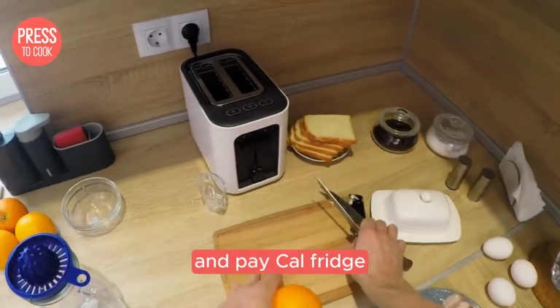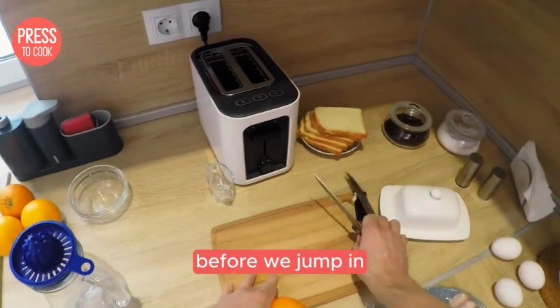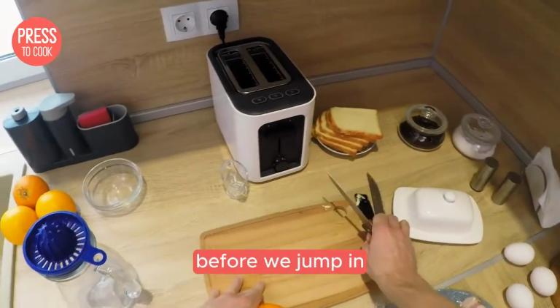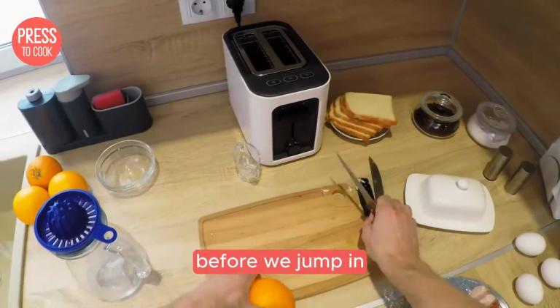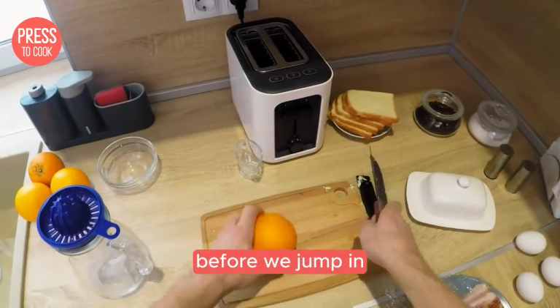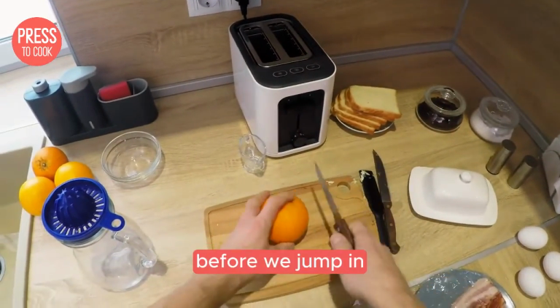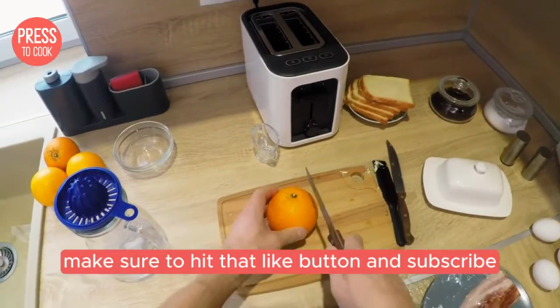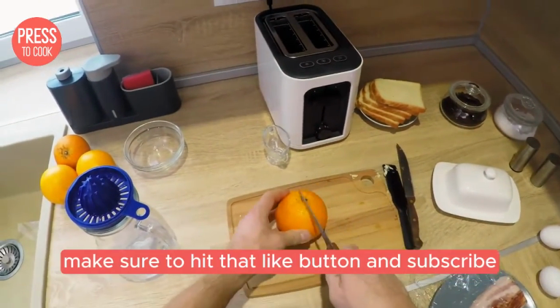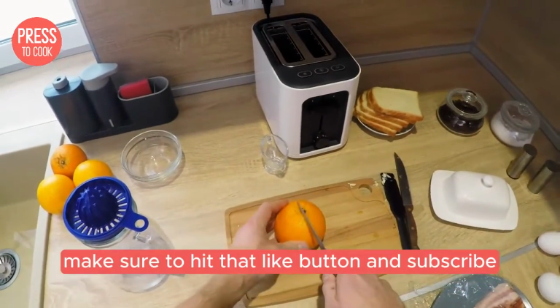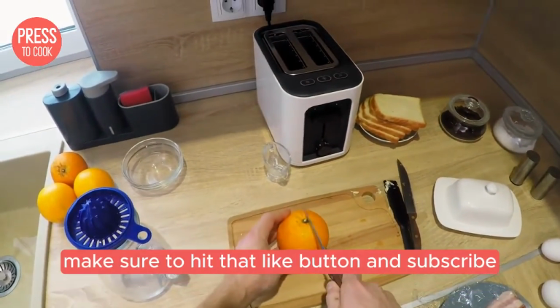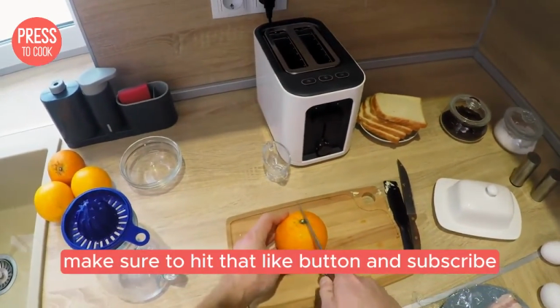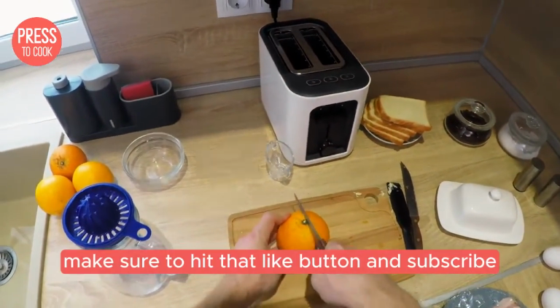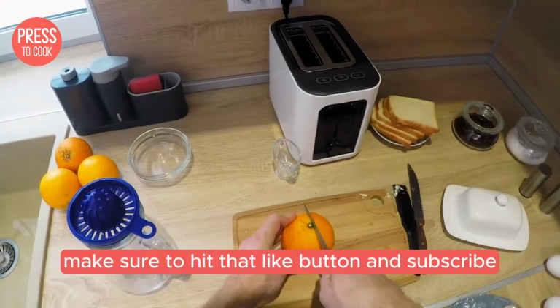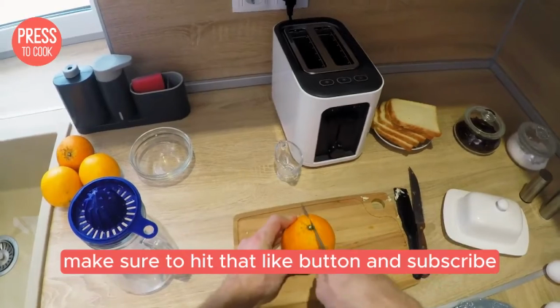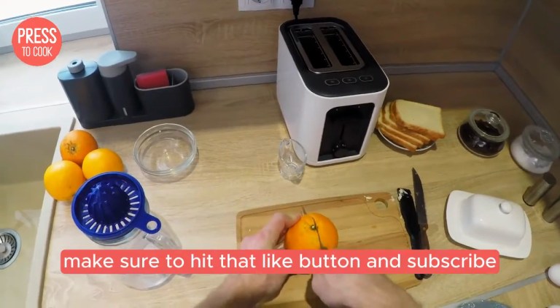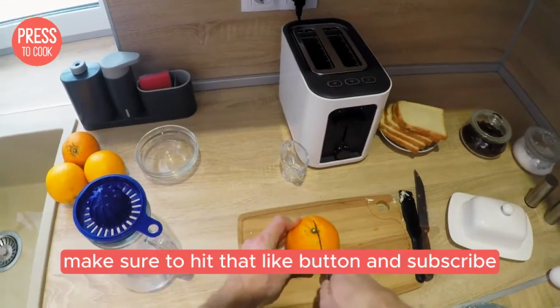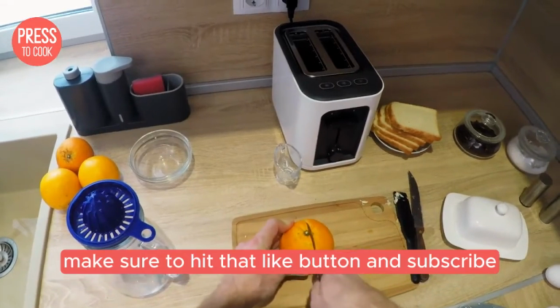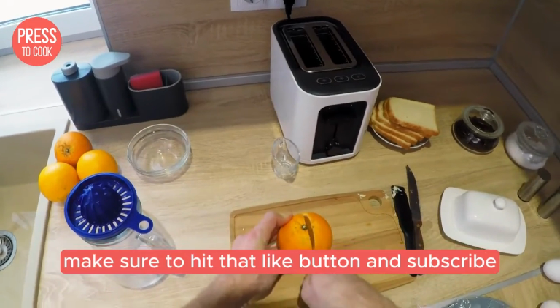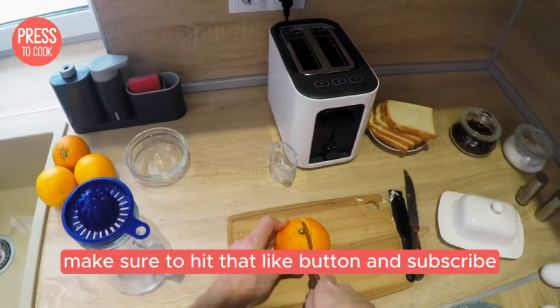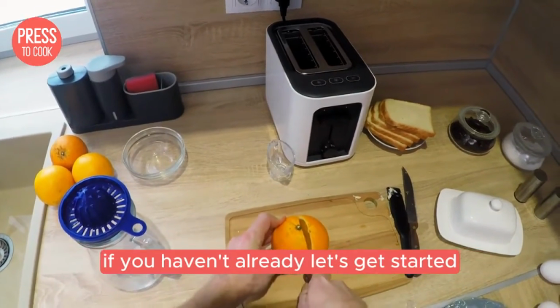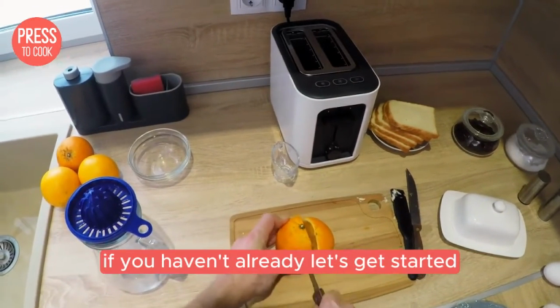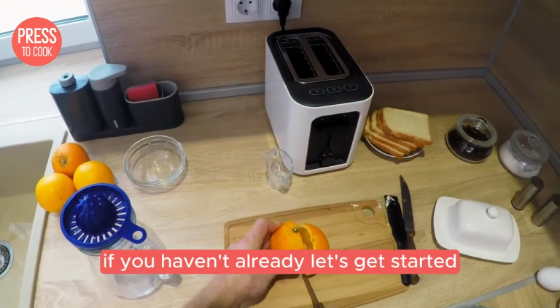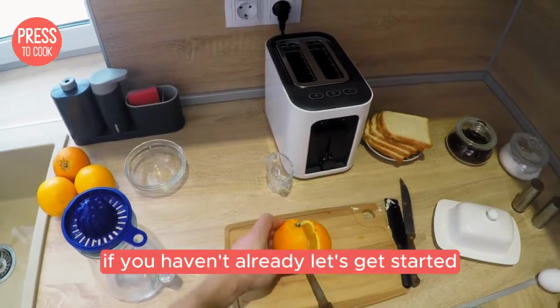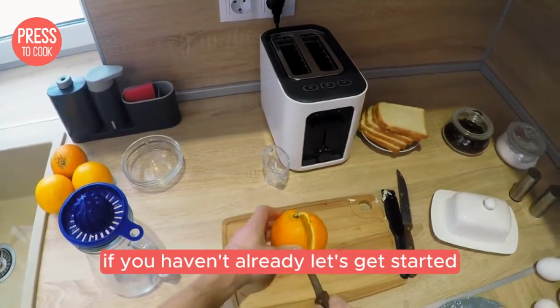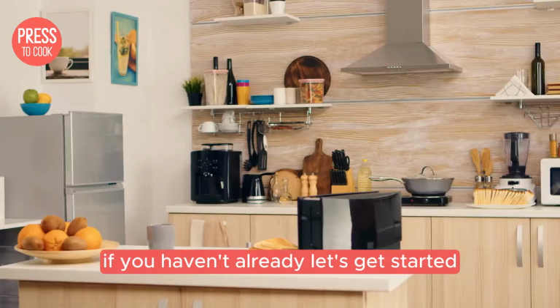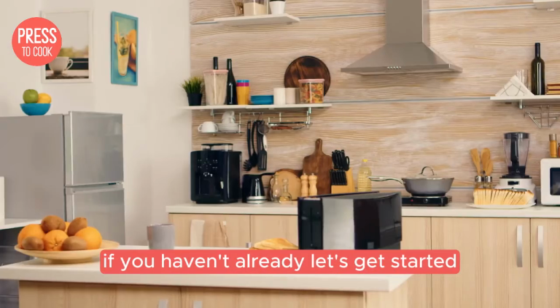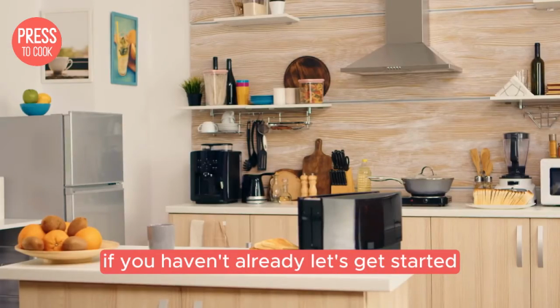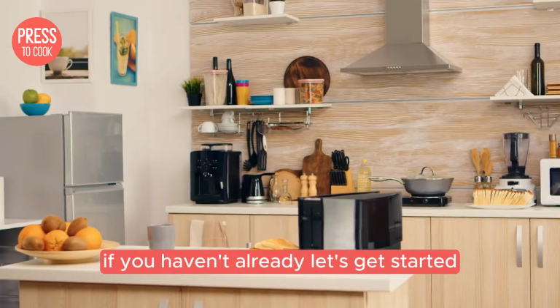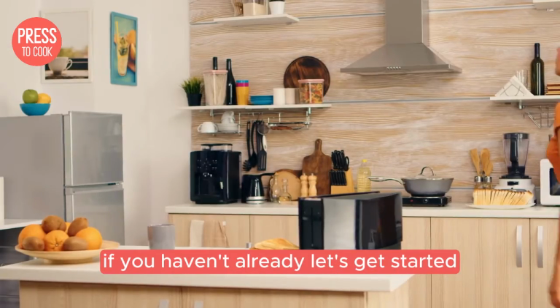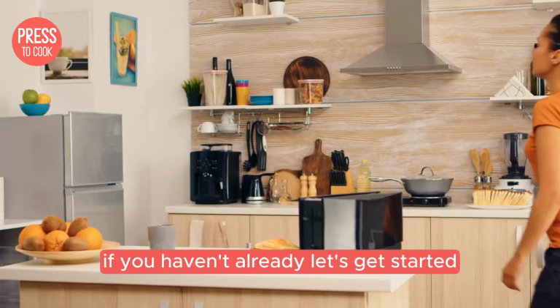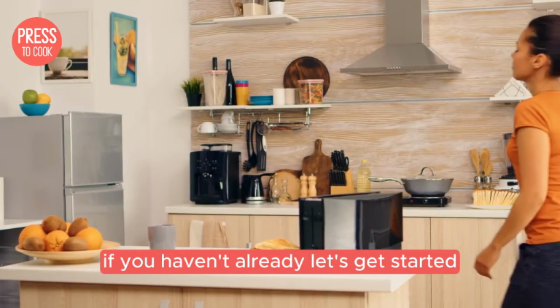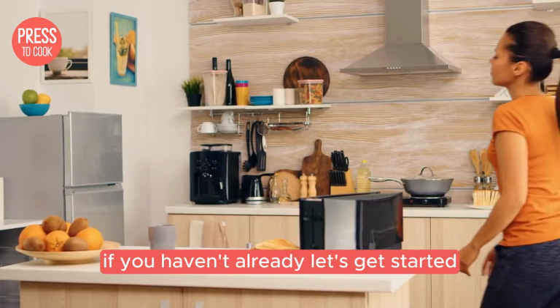Before we jump in, make sure to hit that like button and subscribe if you haven't already. Let's get started.